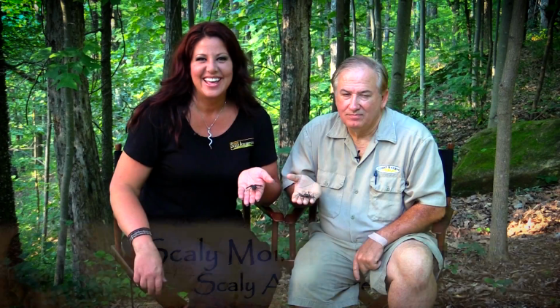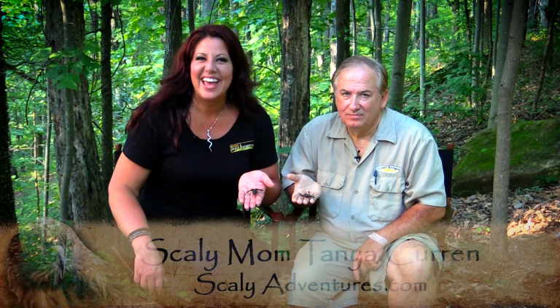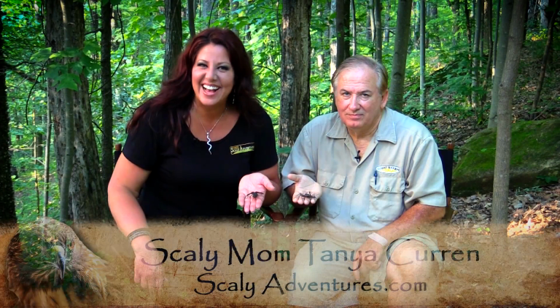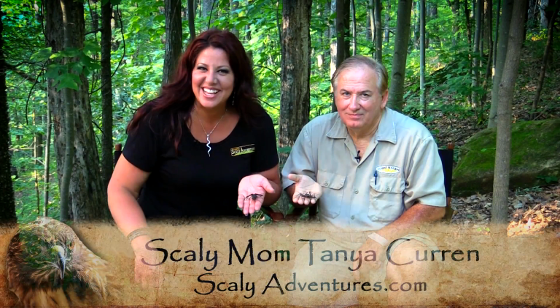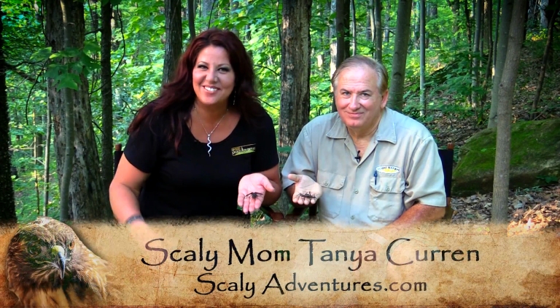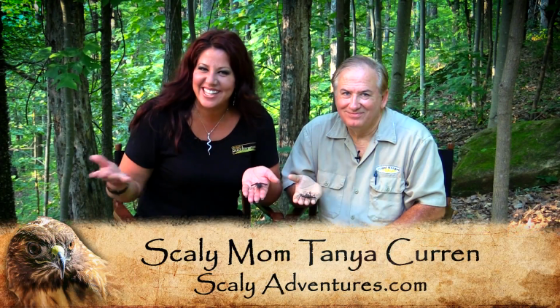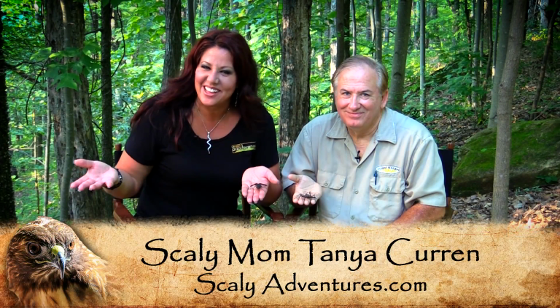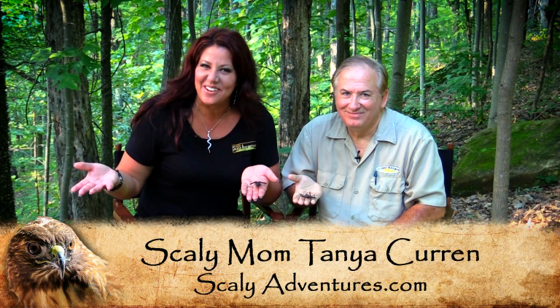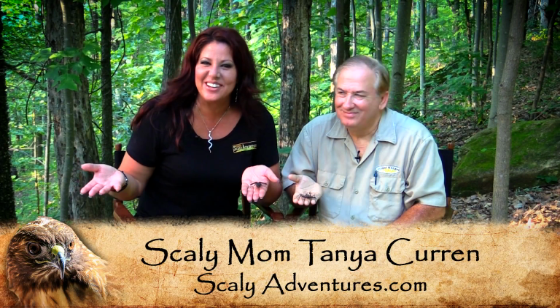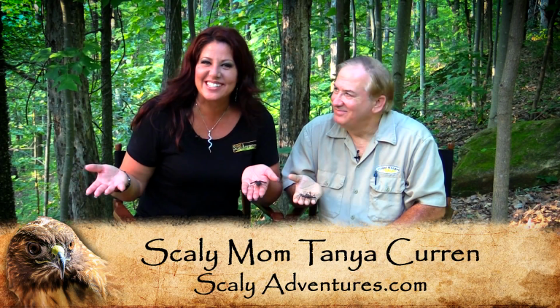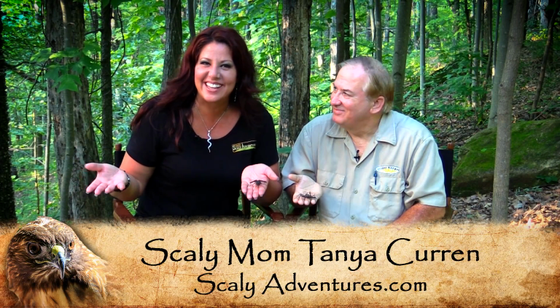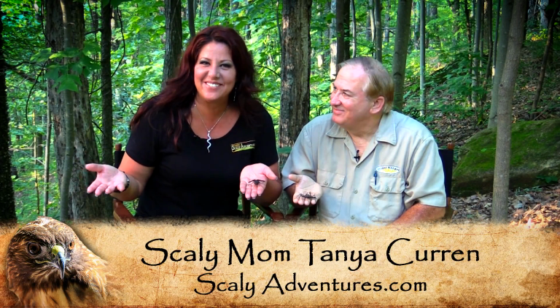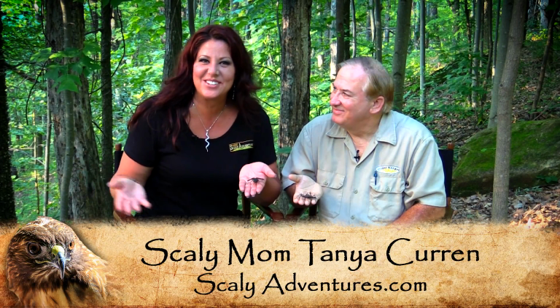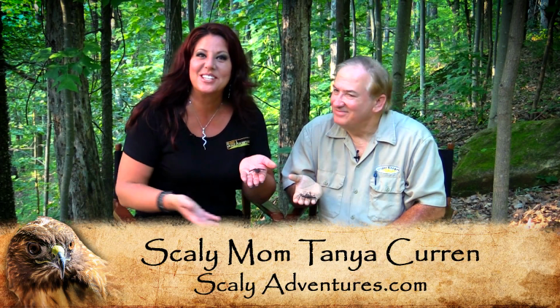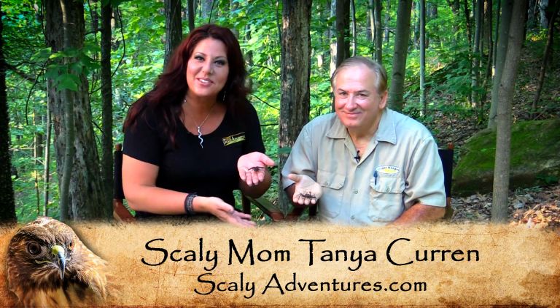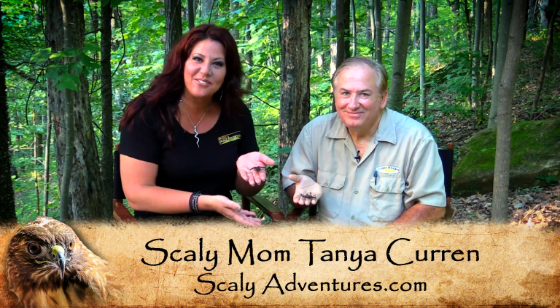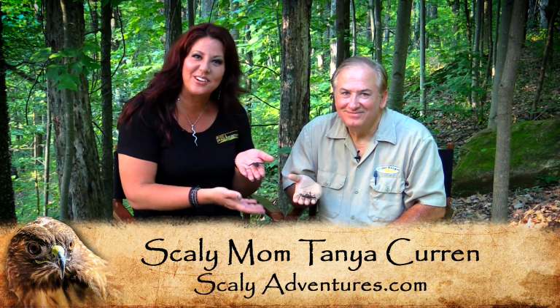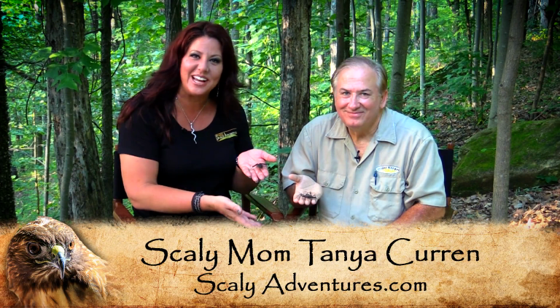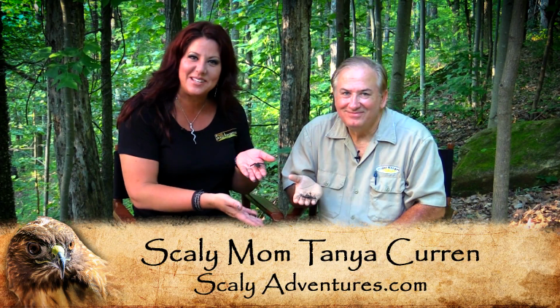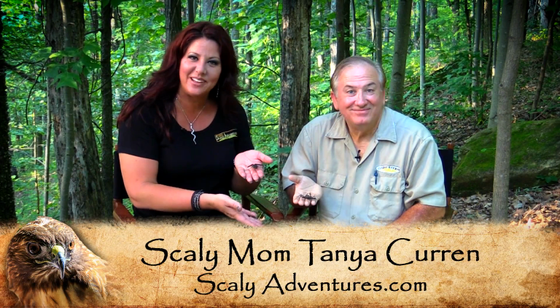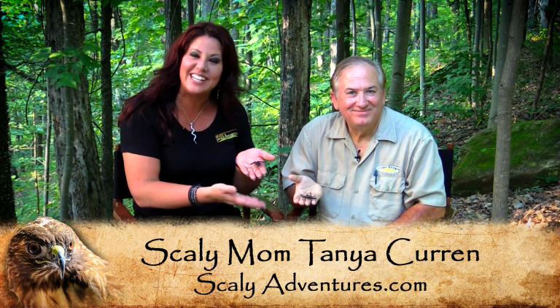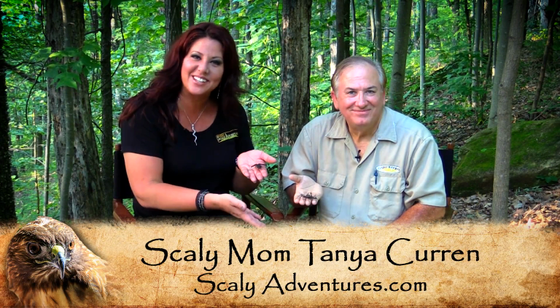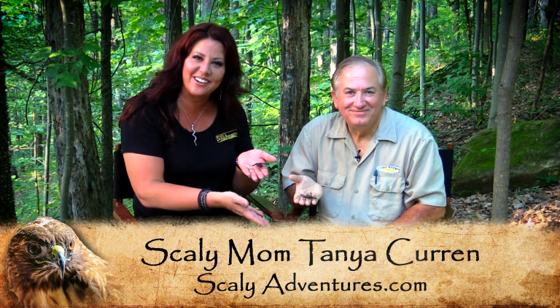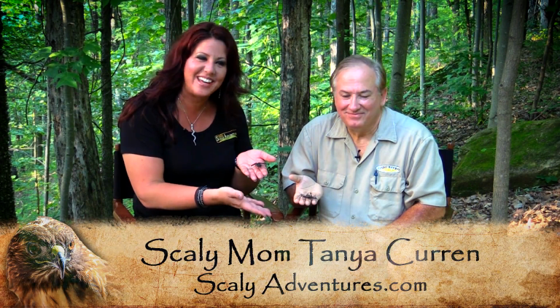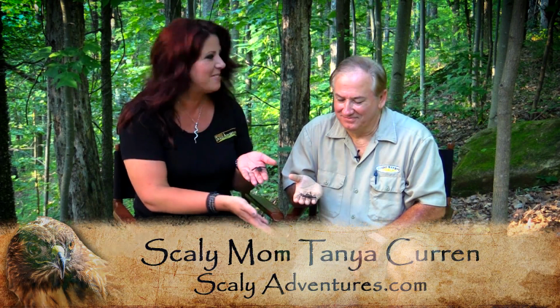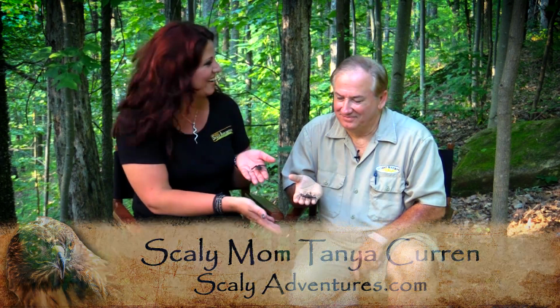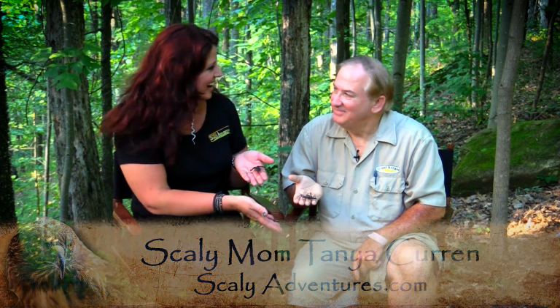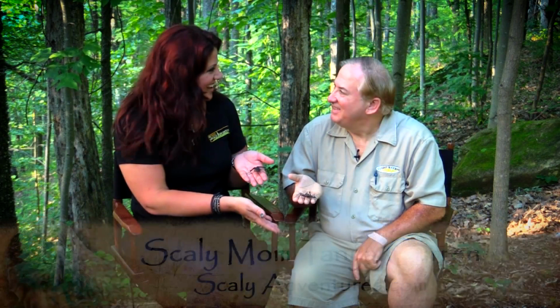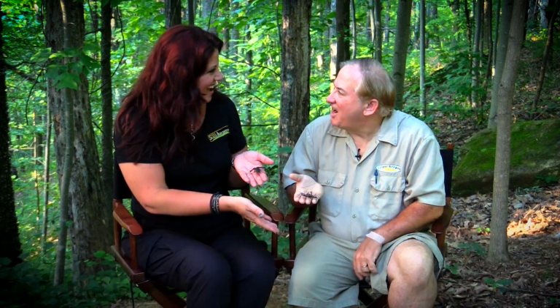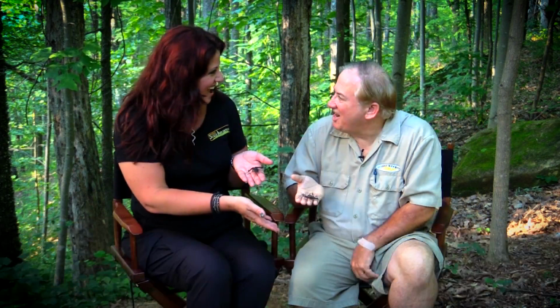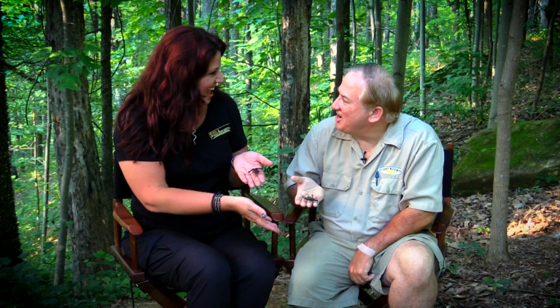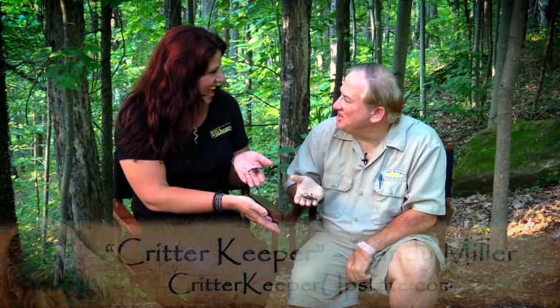Hey guys, I'm Scaly Mom here at Scaly Adventures with our friend Randy Miller. He's the Critter Keeper. Hi, Tanya.